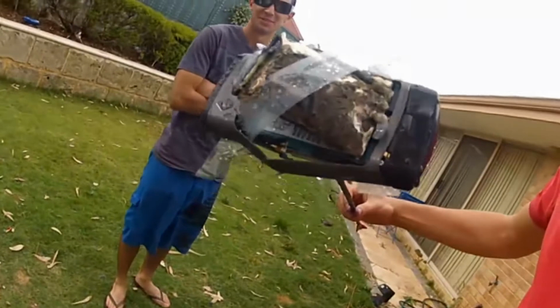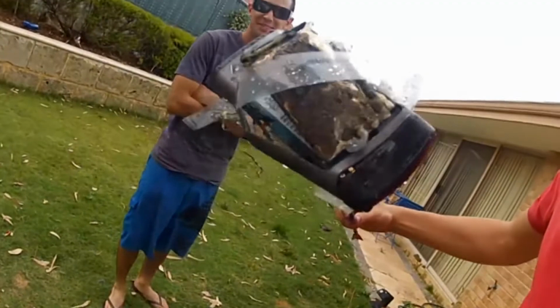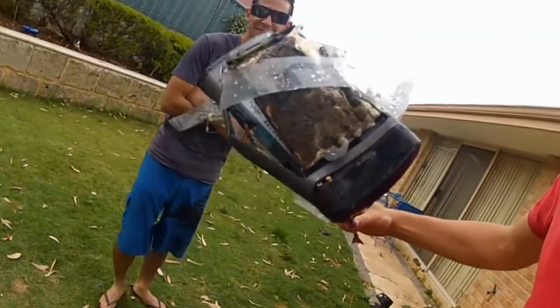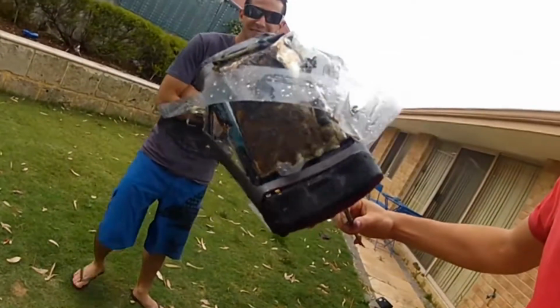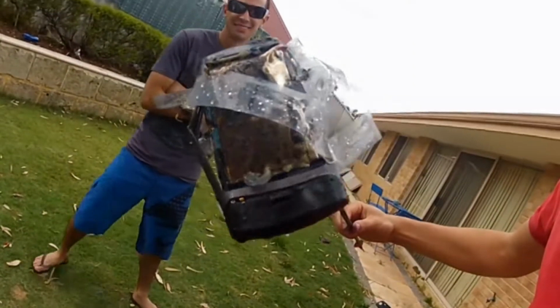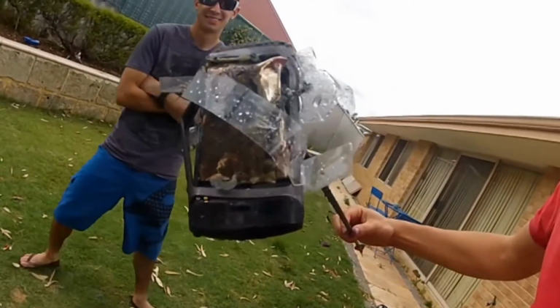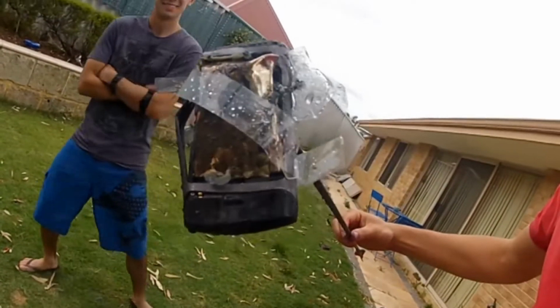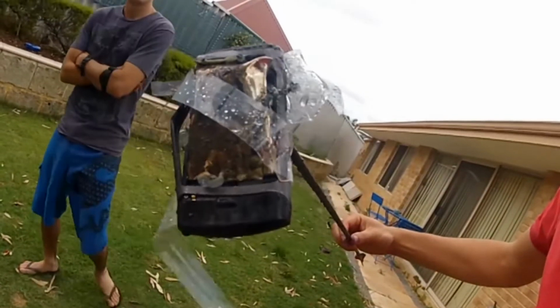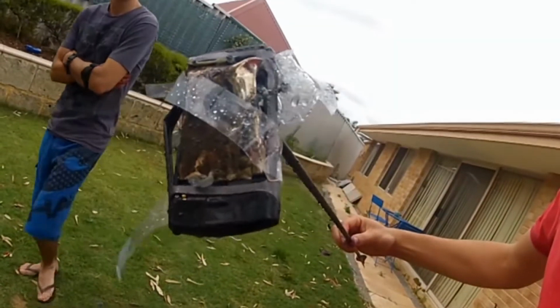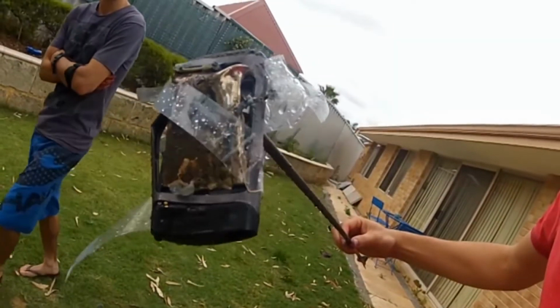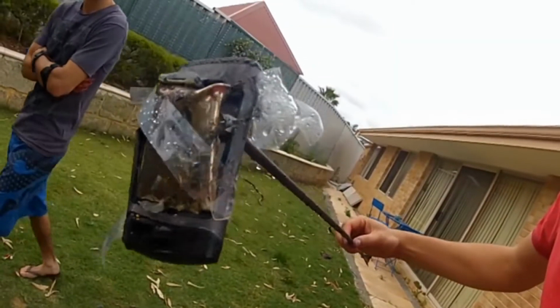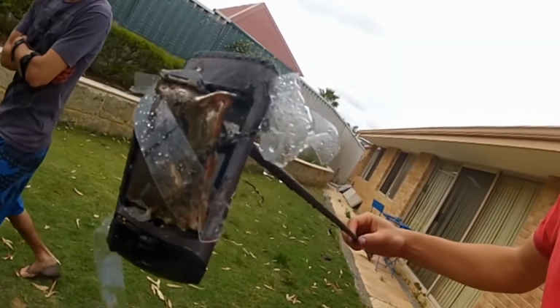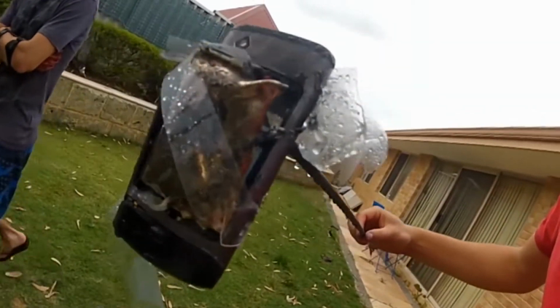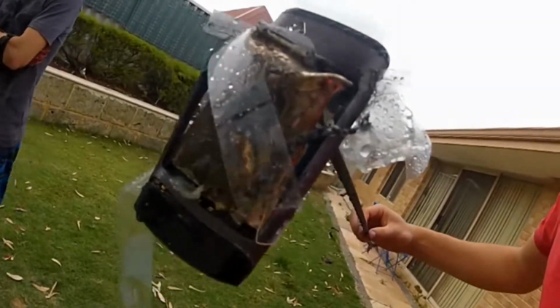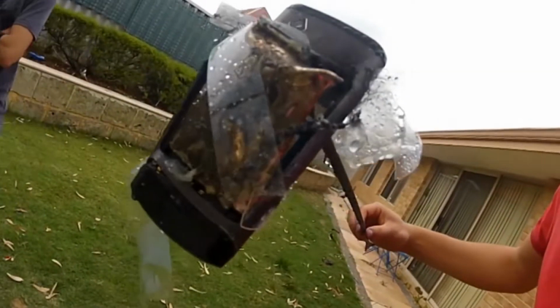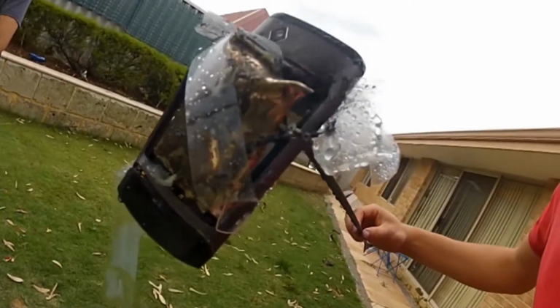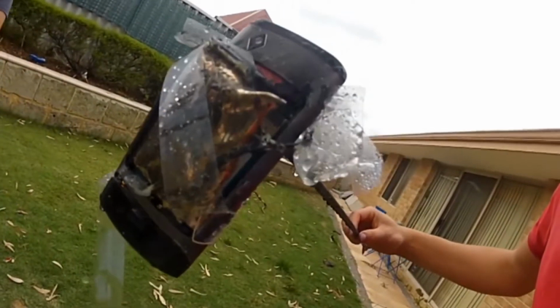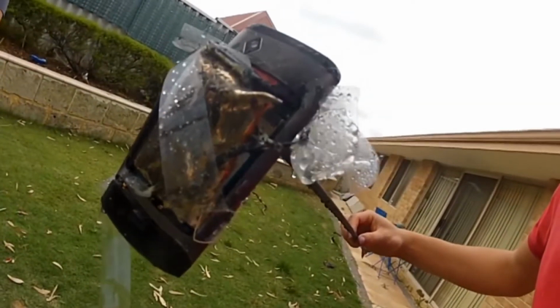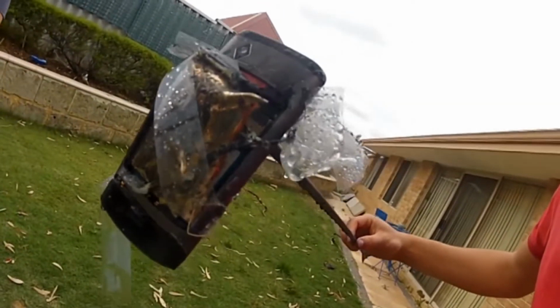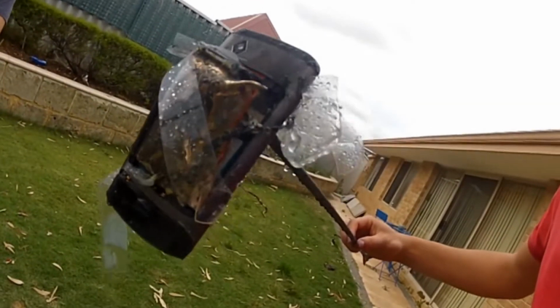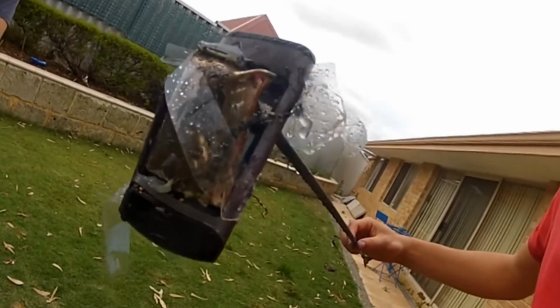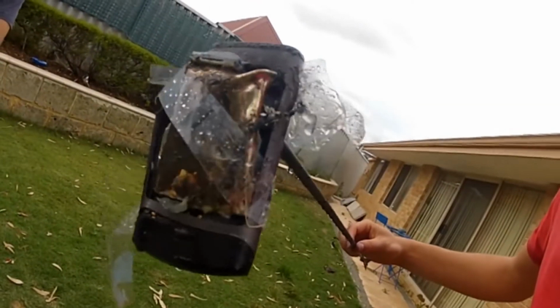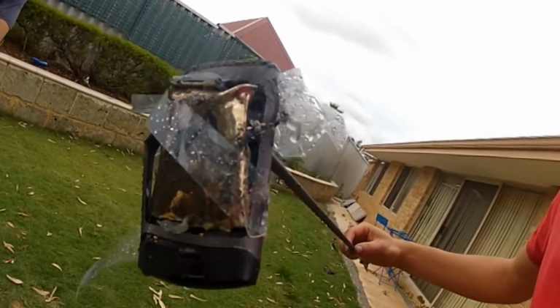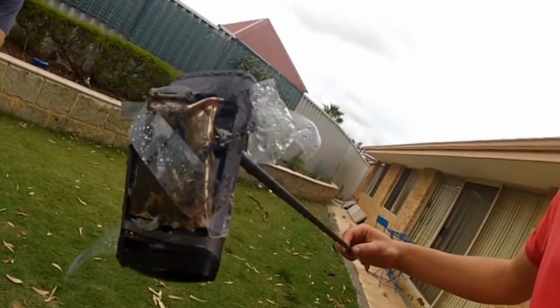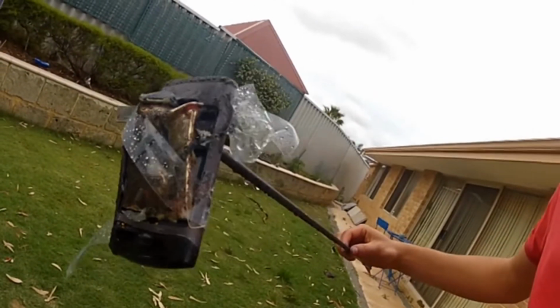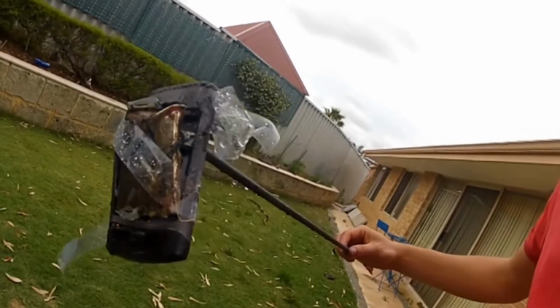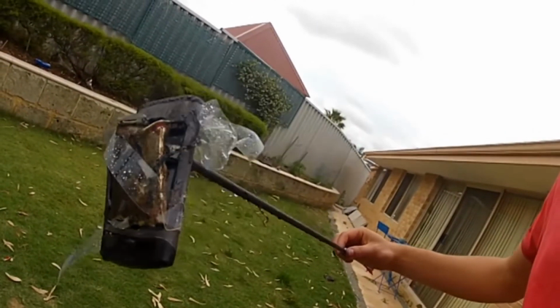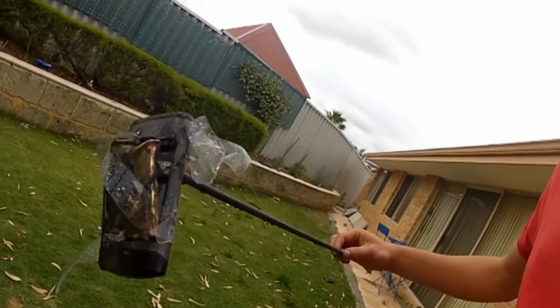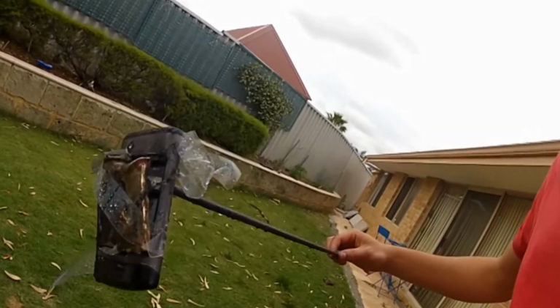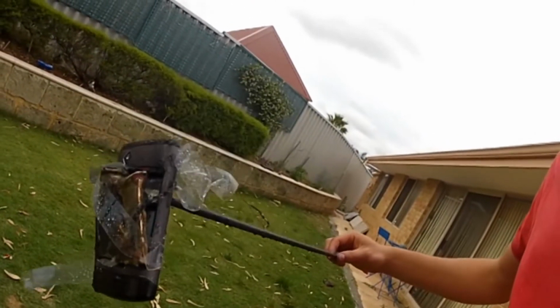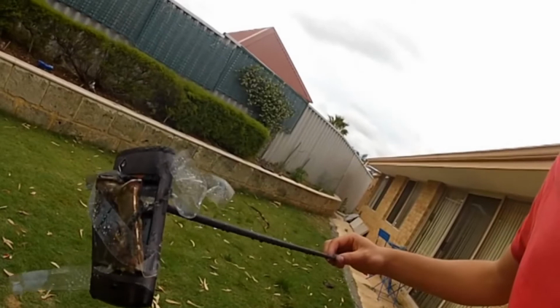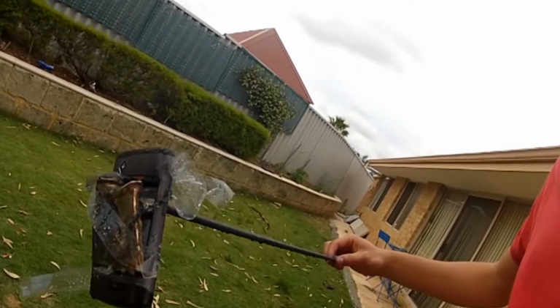Whoa! That battery combusted big time. Look at my arrow out now.